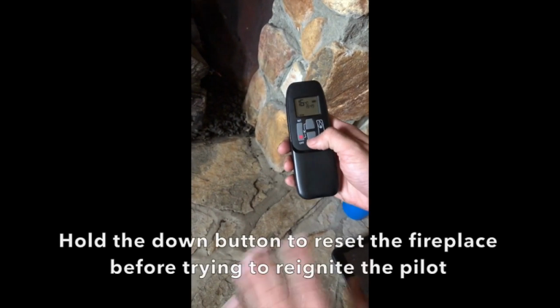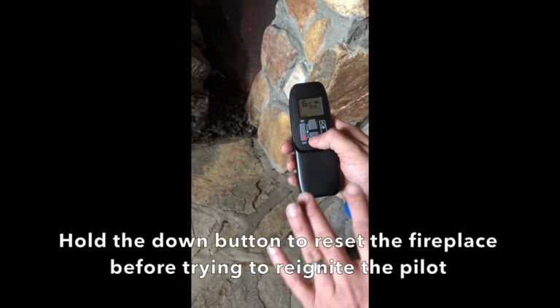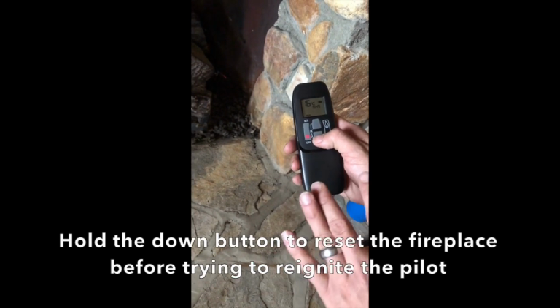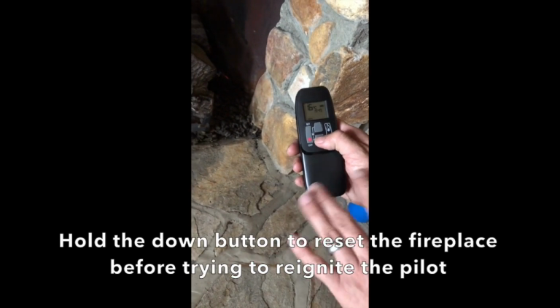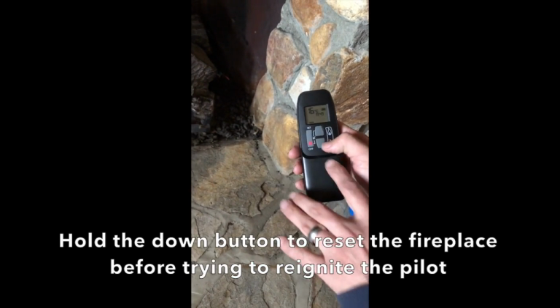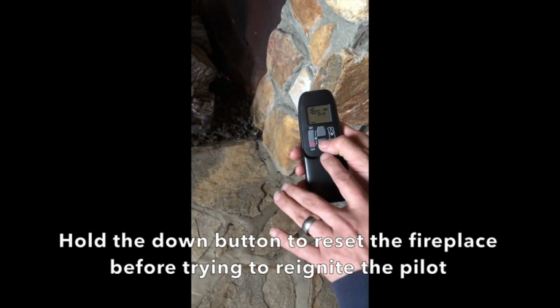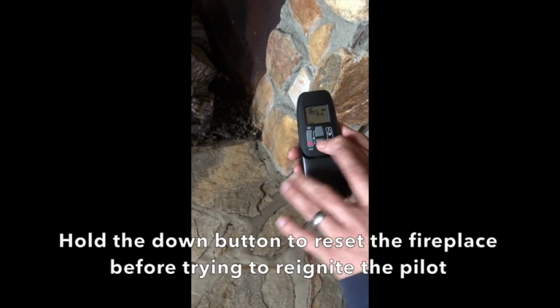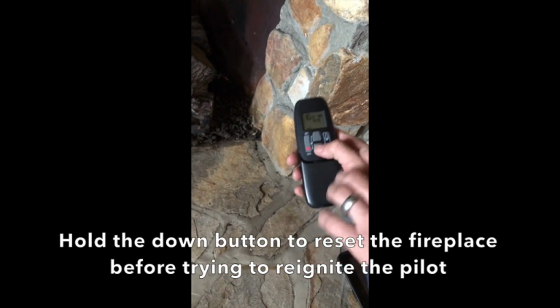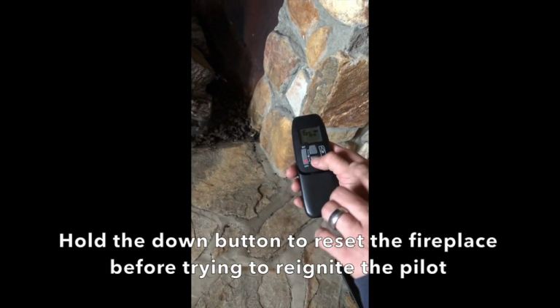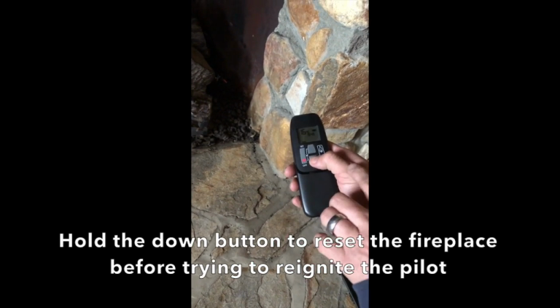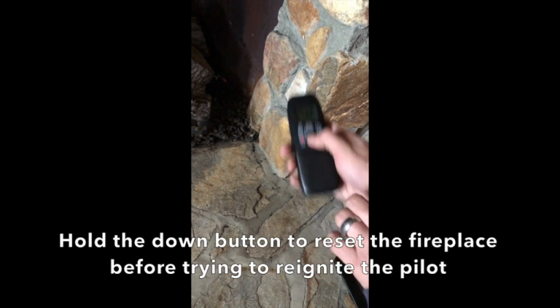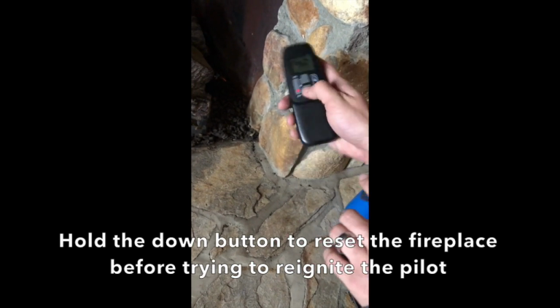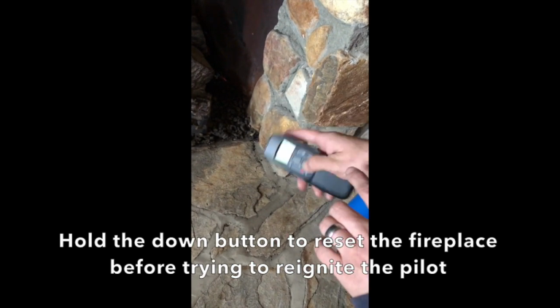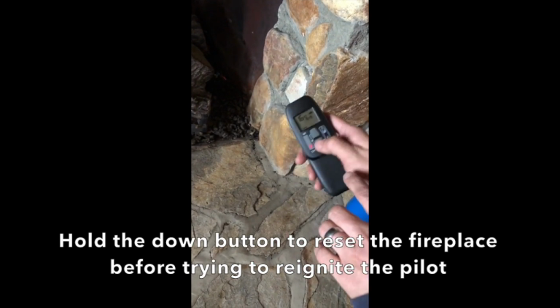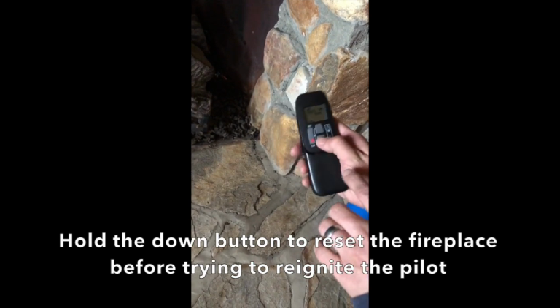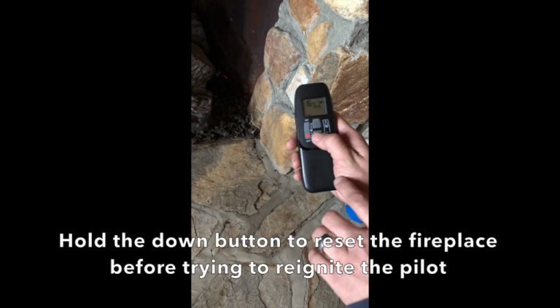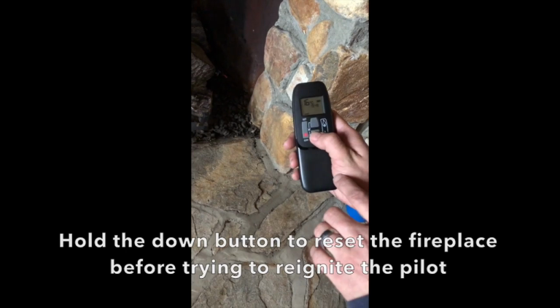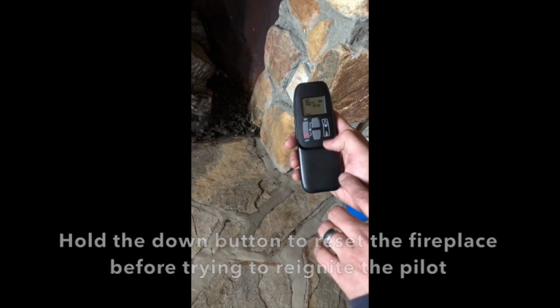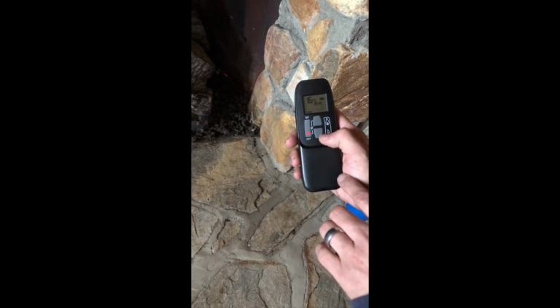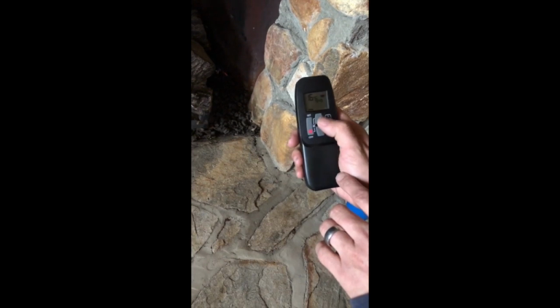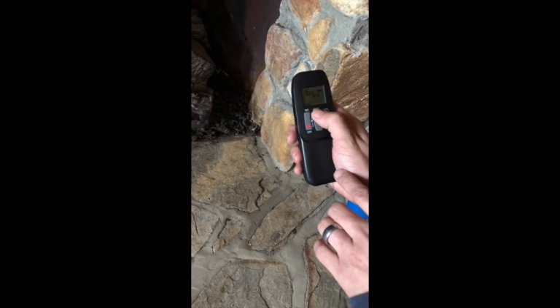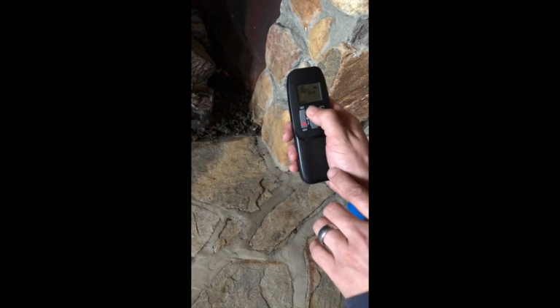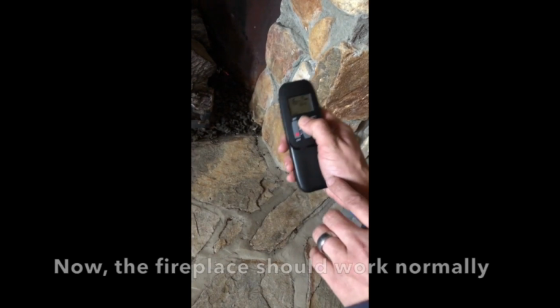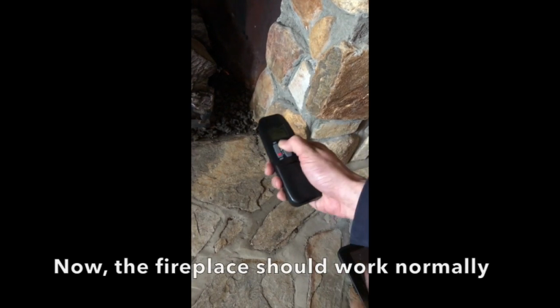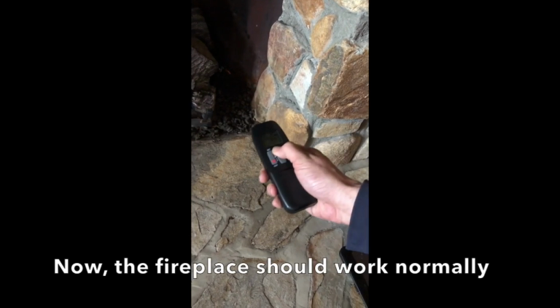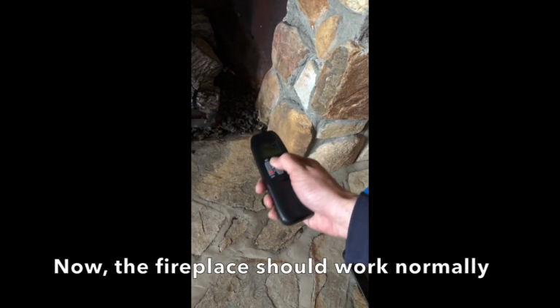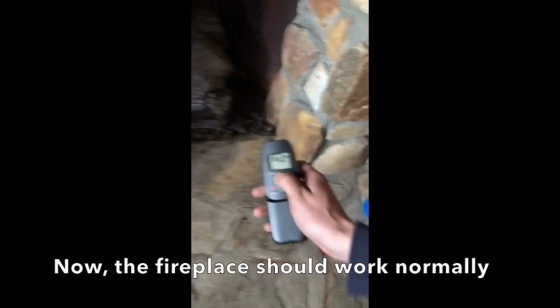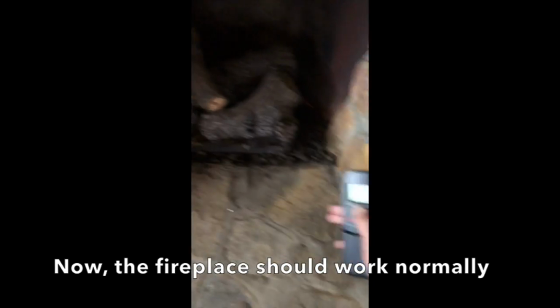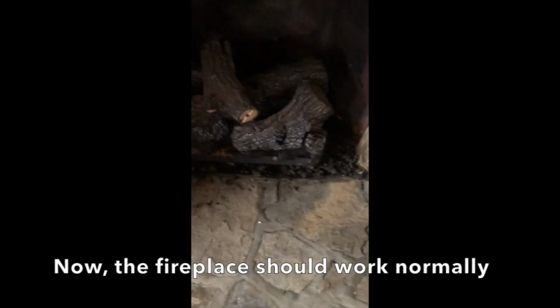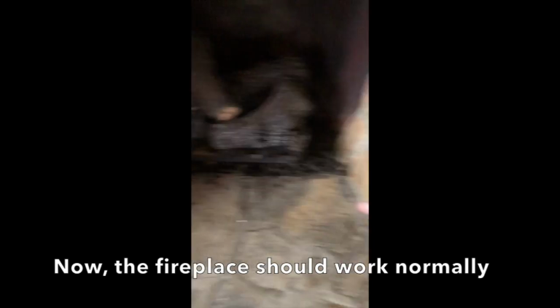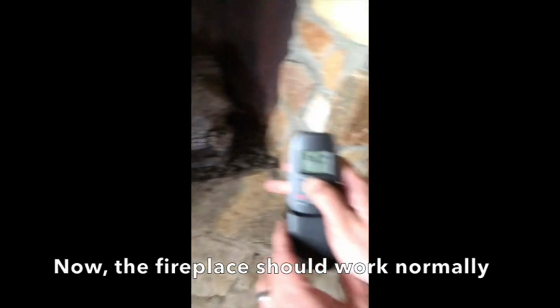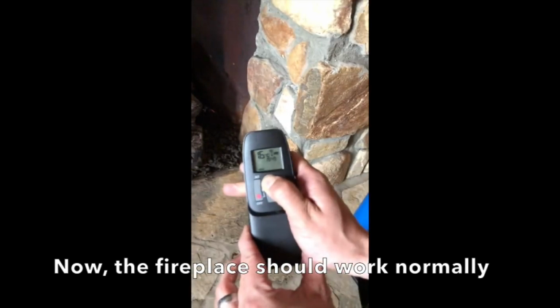Hold the down button to reset the fireplace before trying to ignite the pilot. Now the fireplace should work normally.